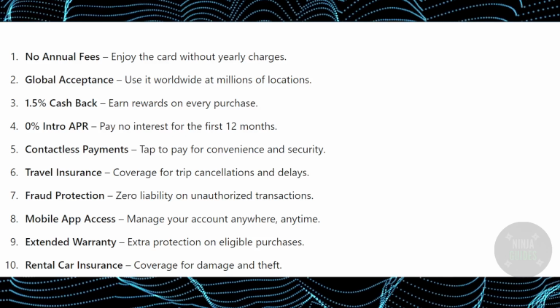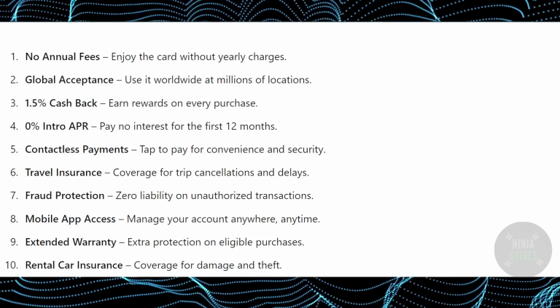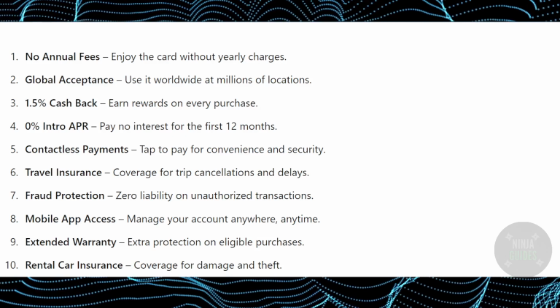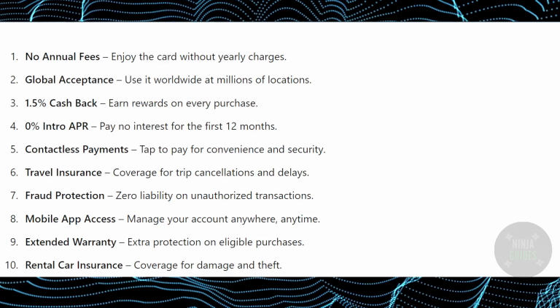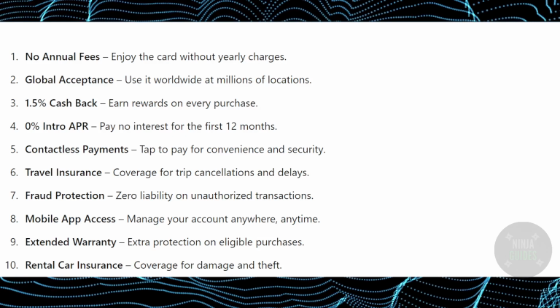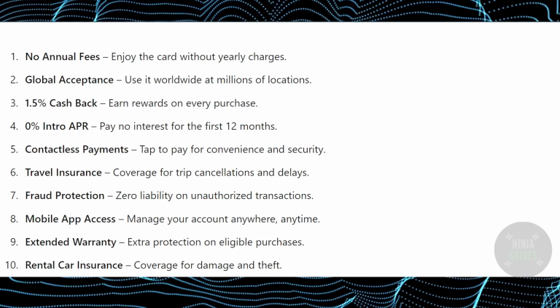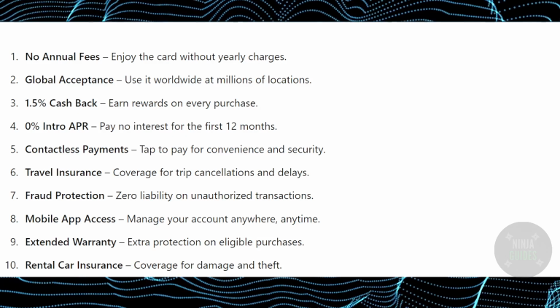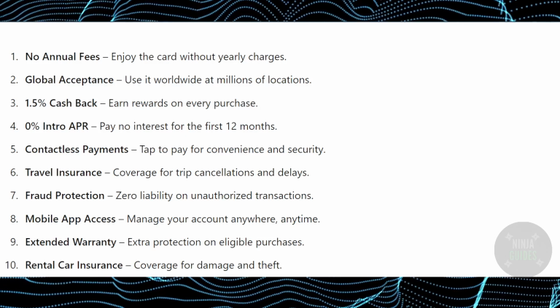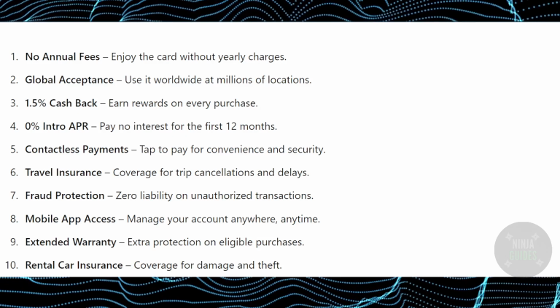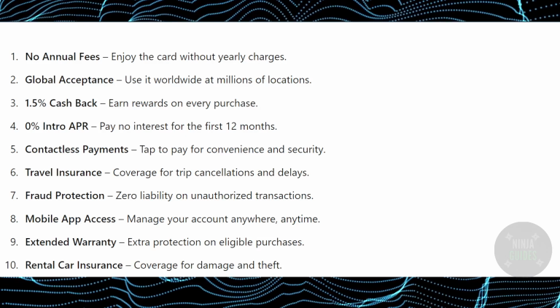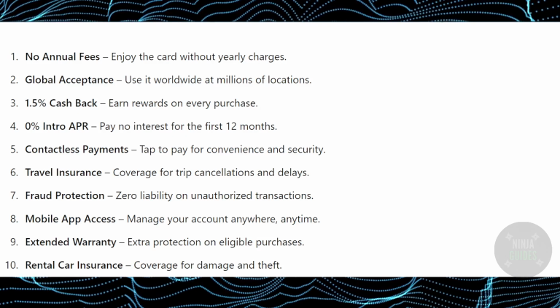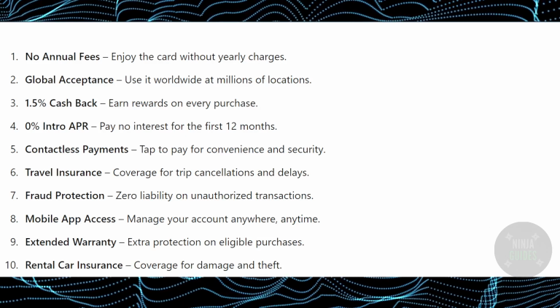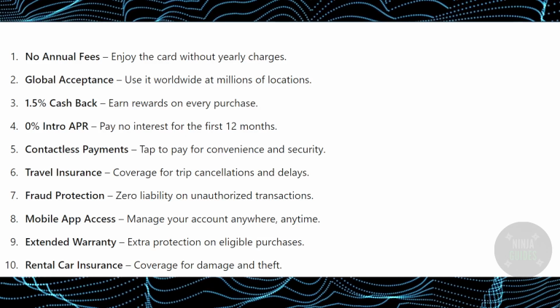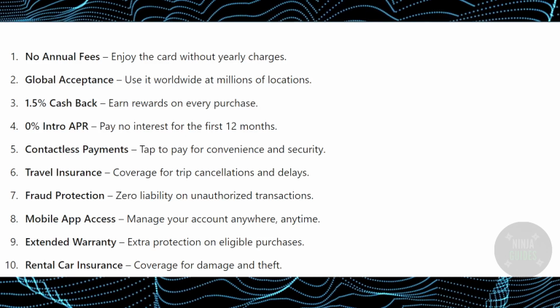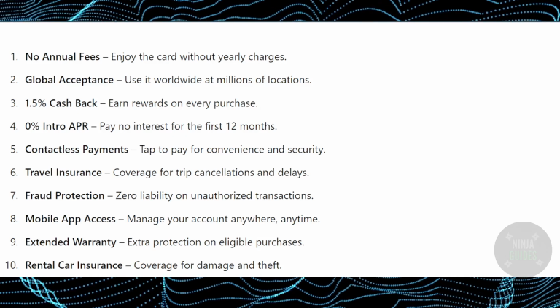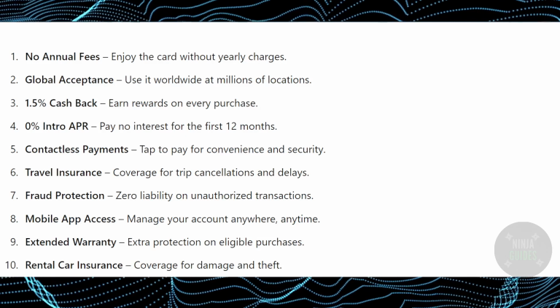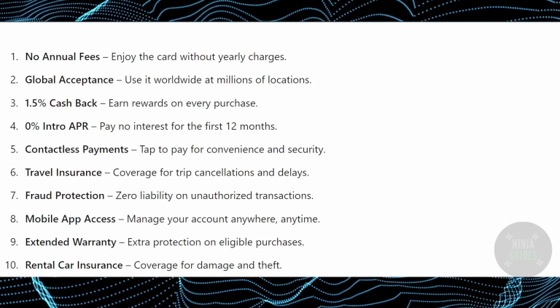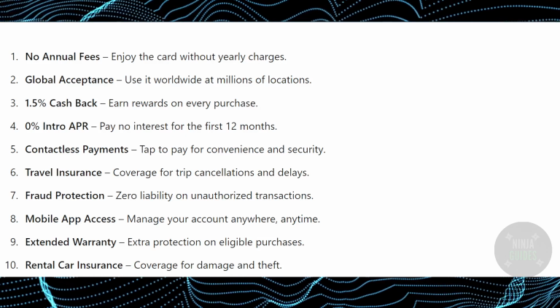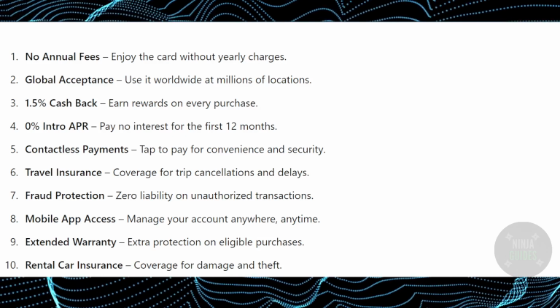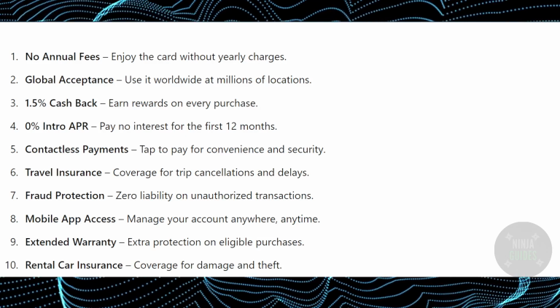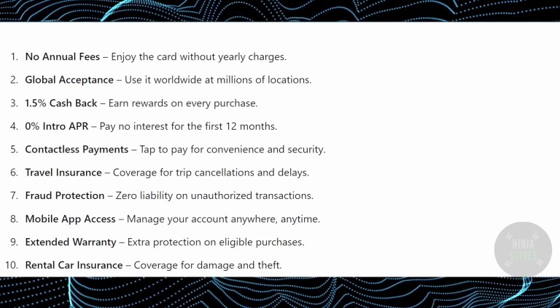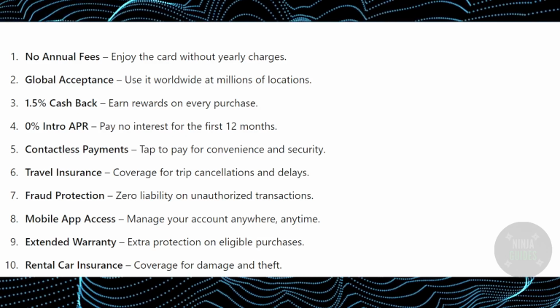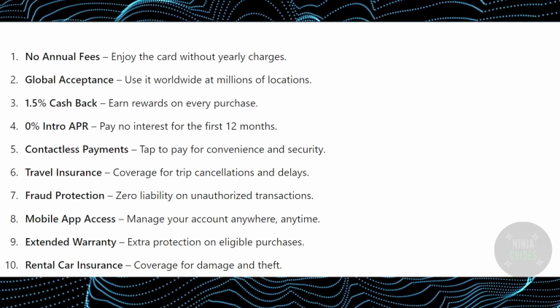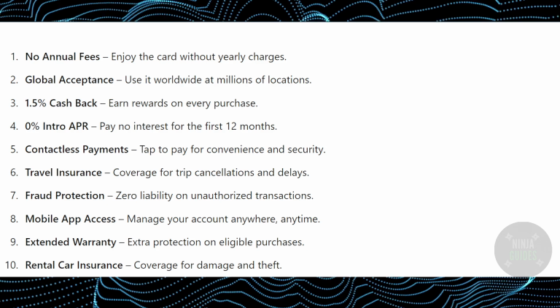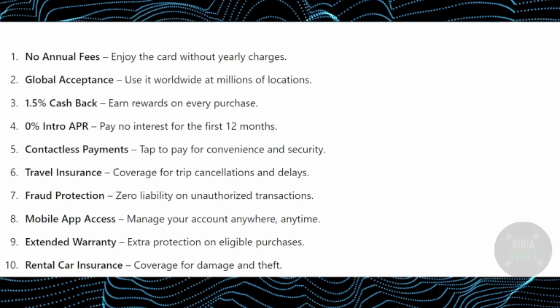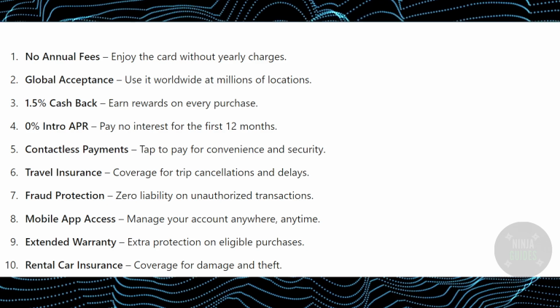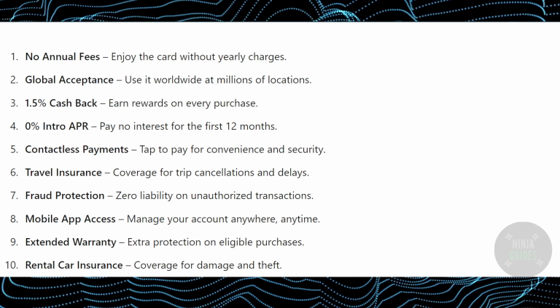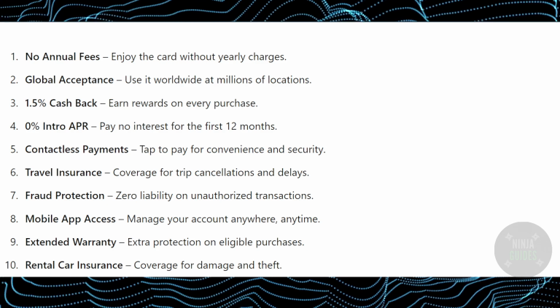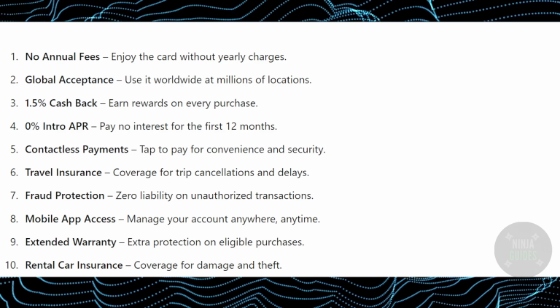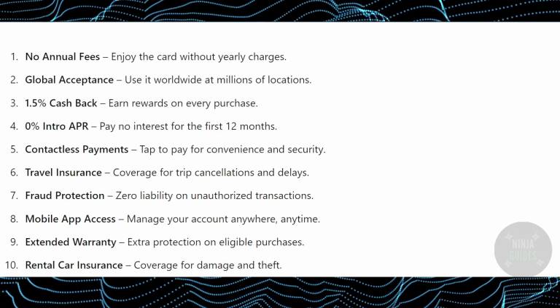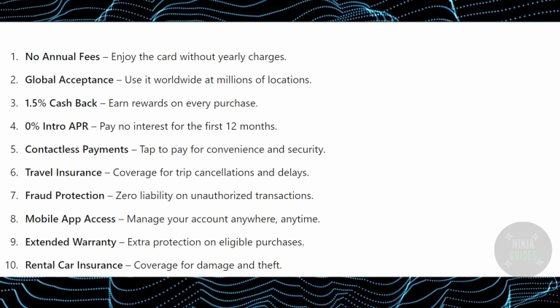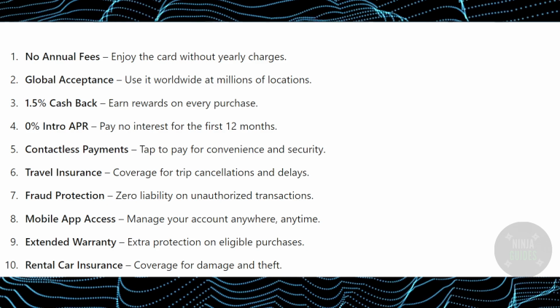What is up guys, today we will talk about the Atlas credit card review. First we'll talk about the features and then we'll go through the reviews as well.